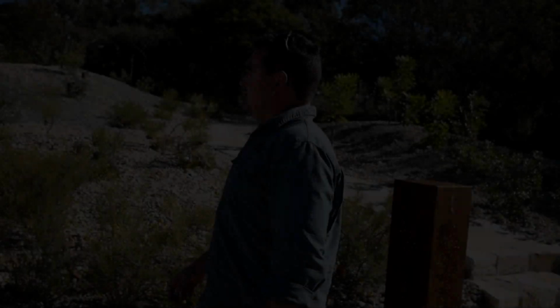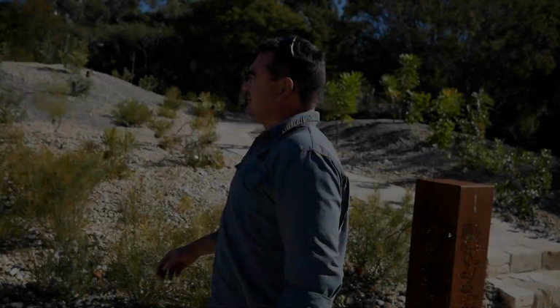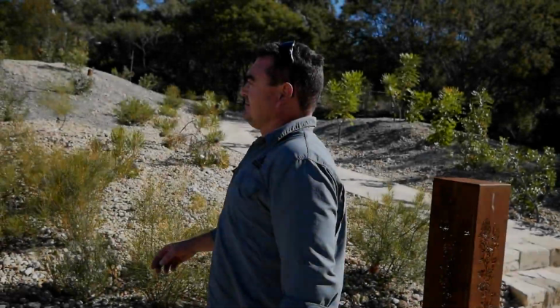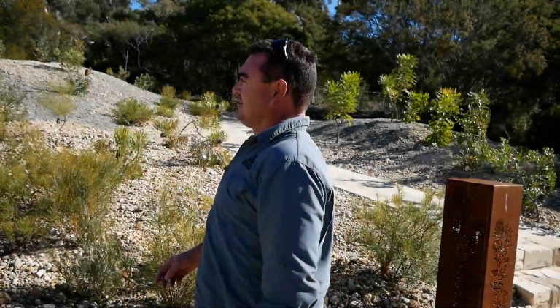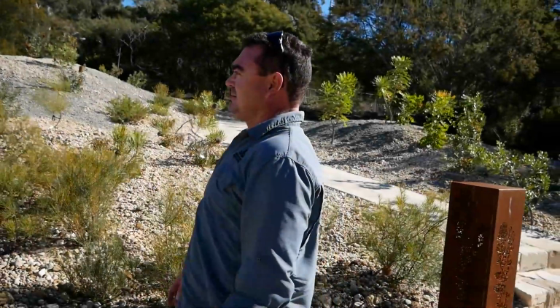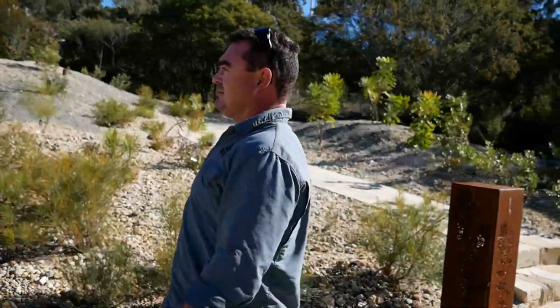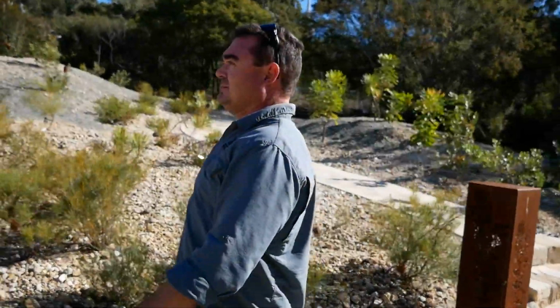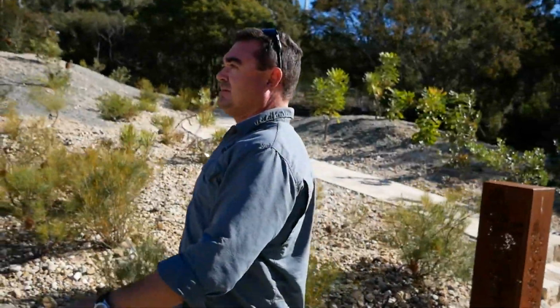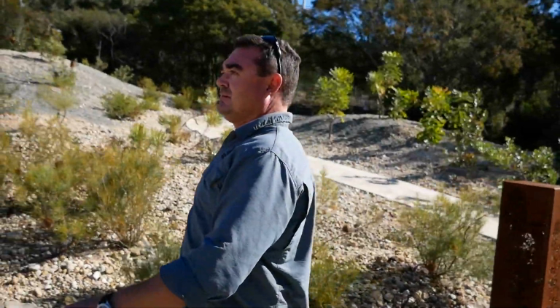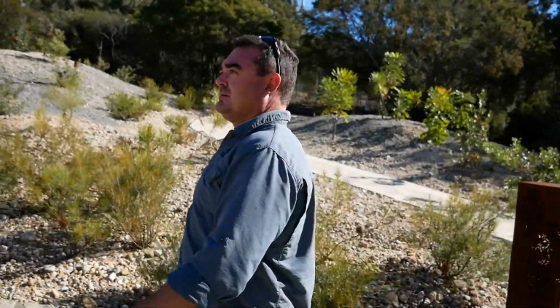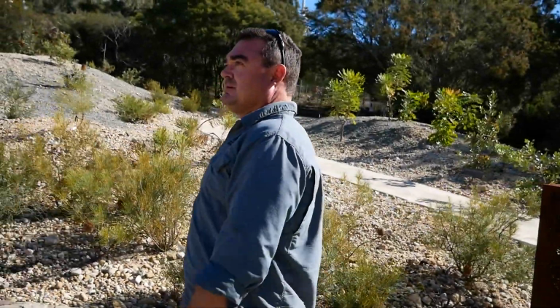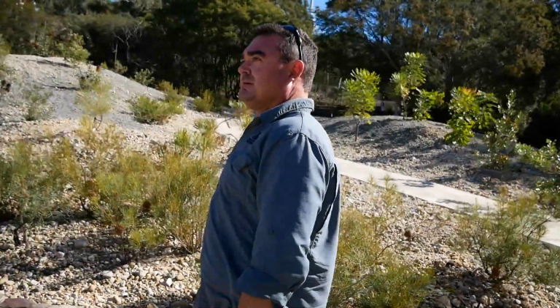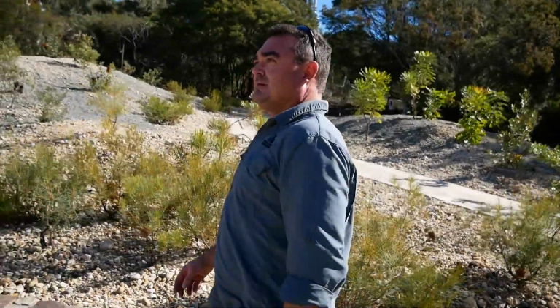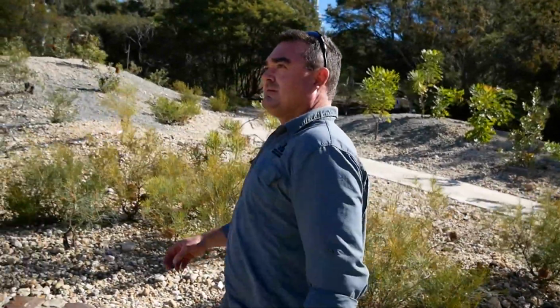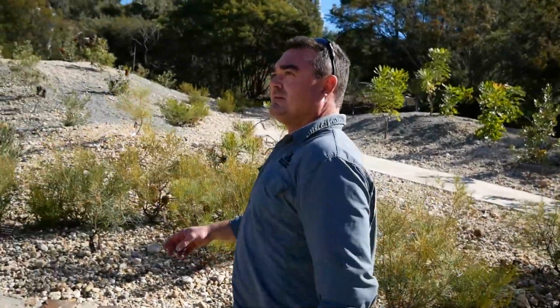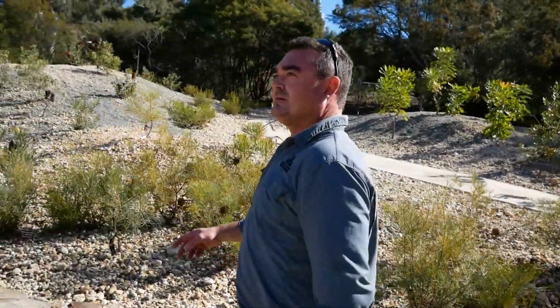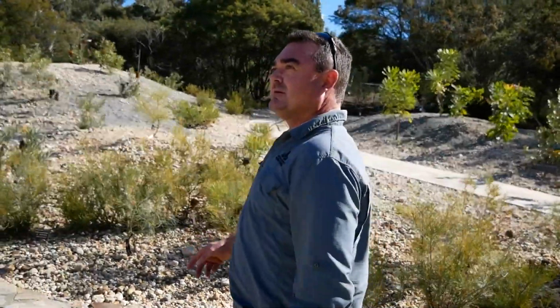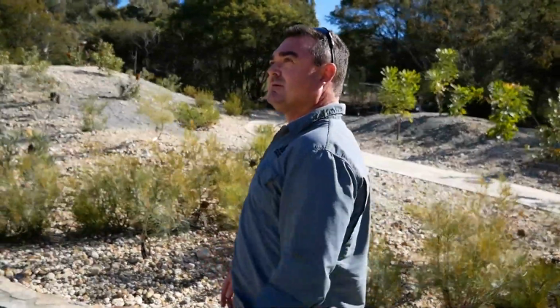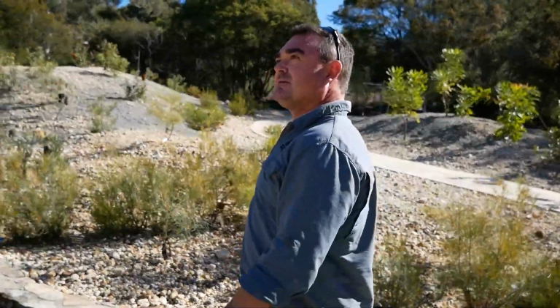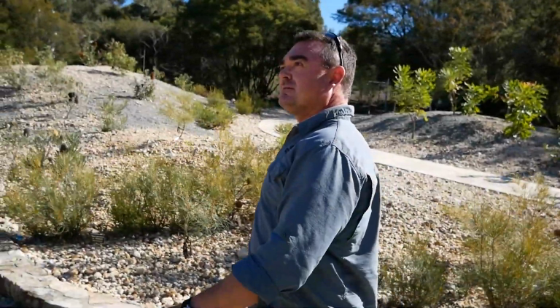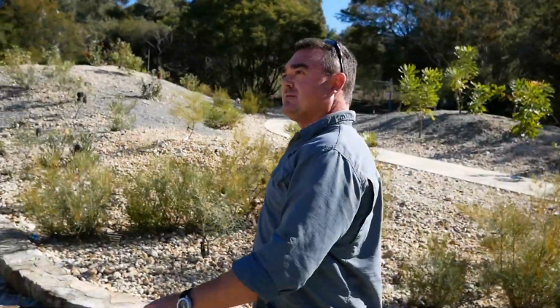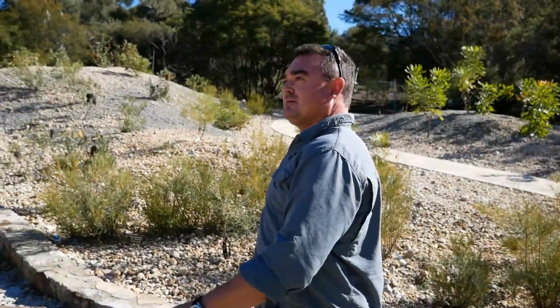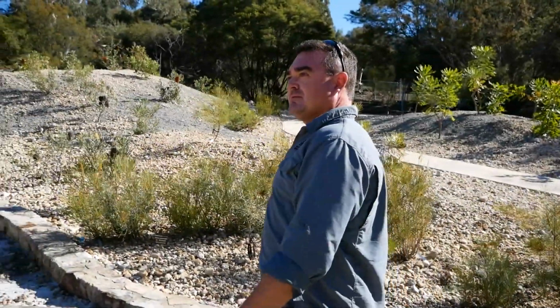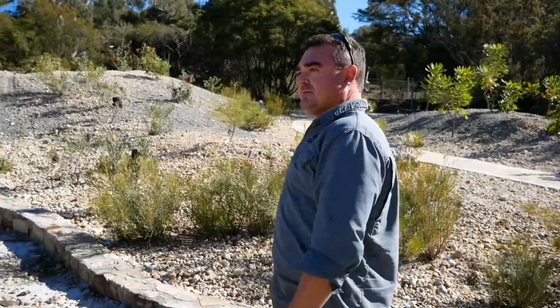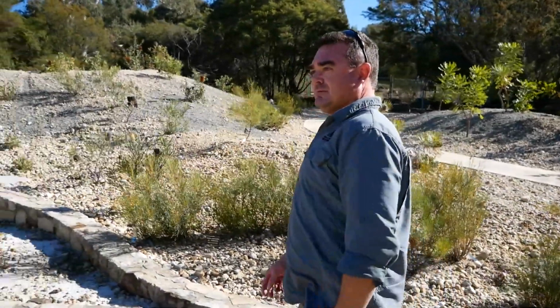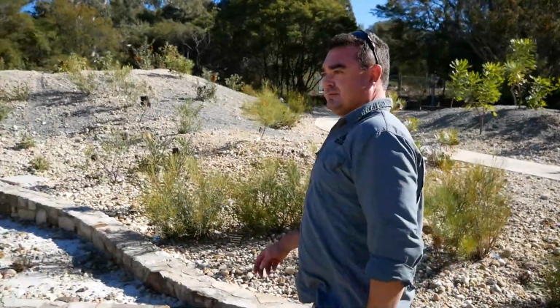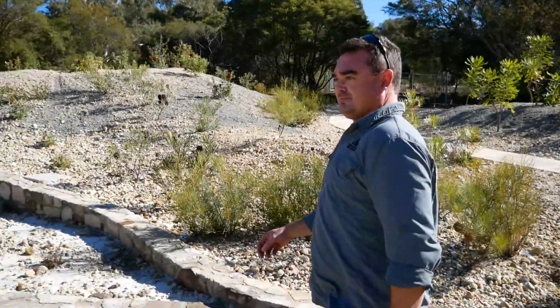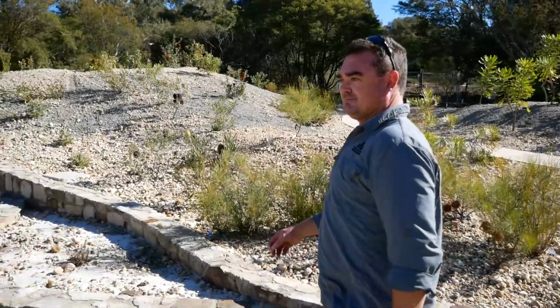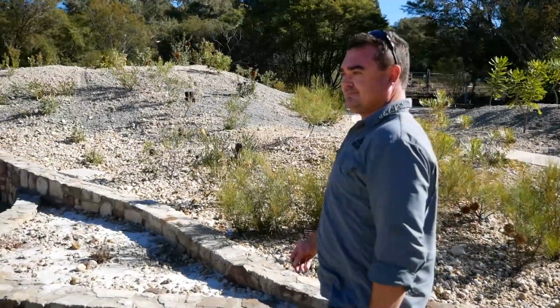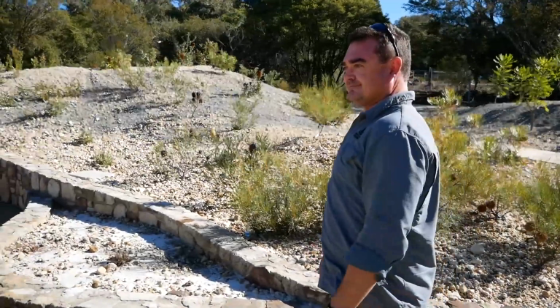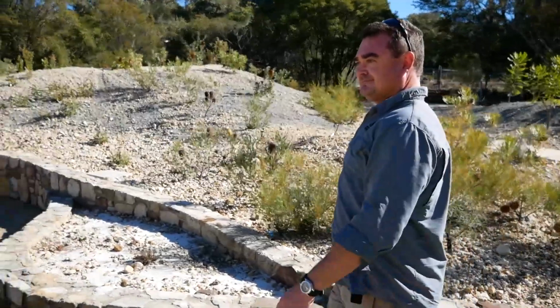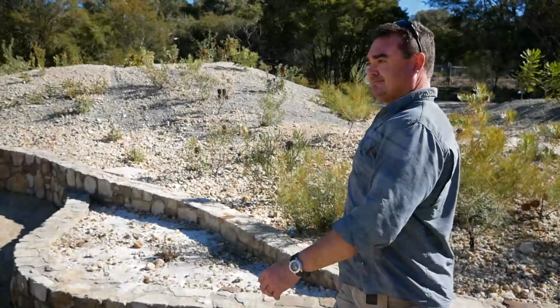Hi, I'm Pete Briddell. I'm one of the horticulturalists at the nursery here at the Botanic Gardens in Canberra.